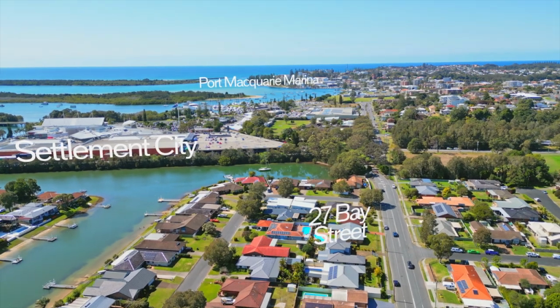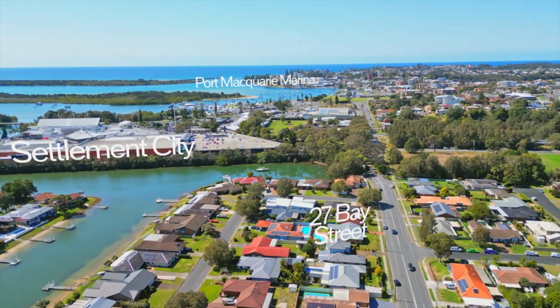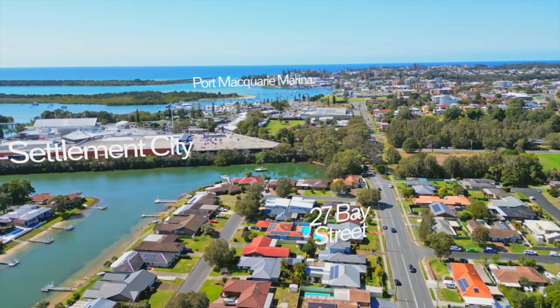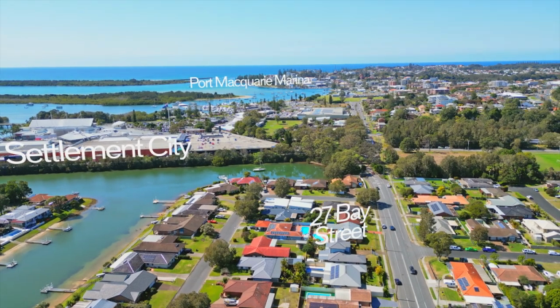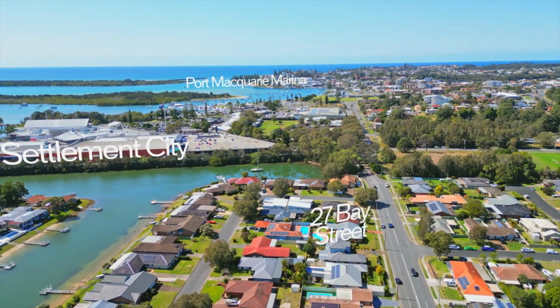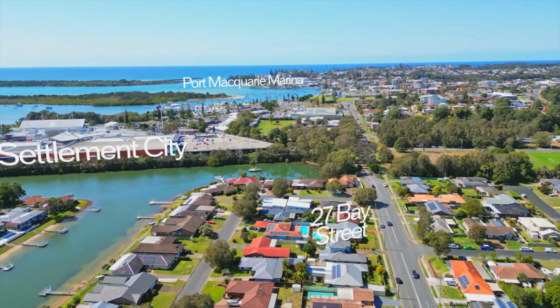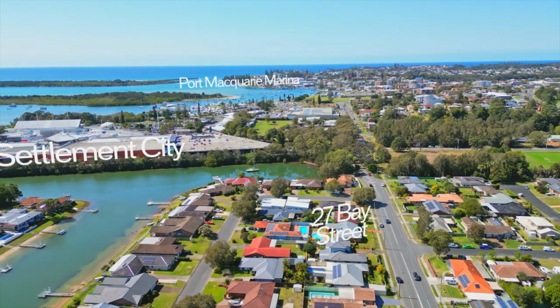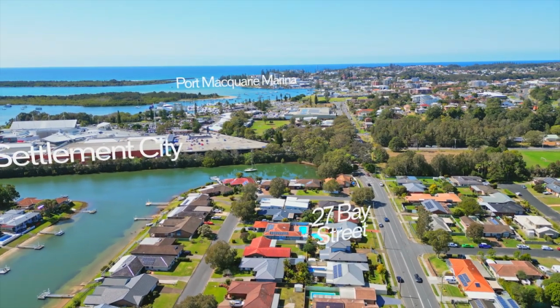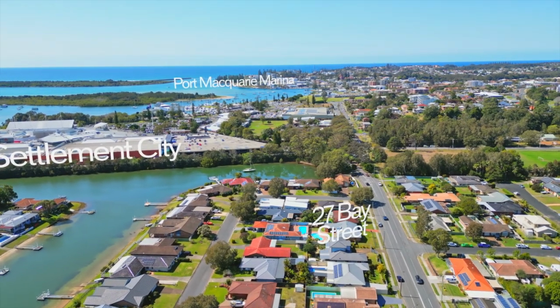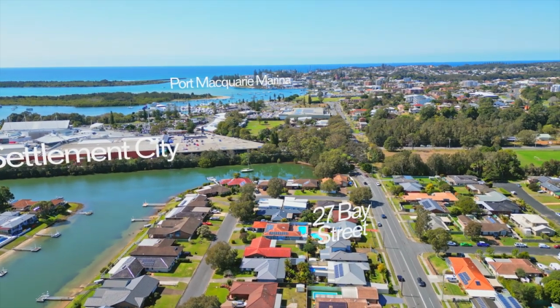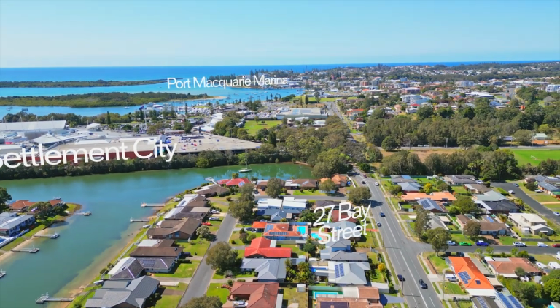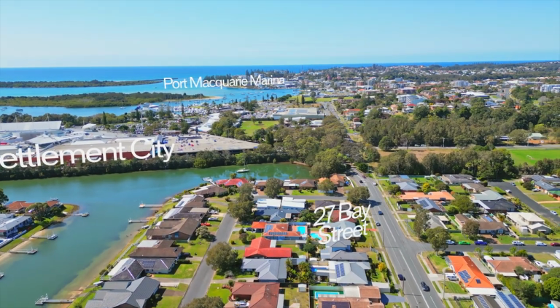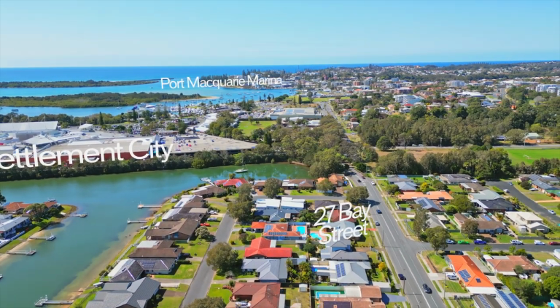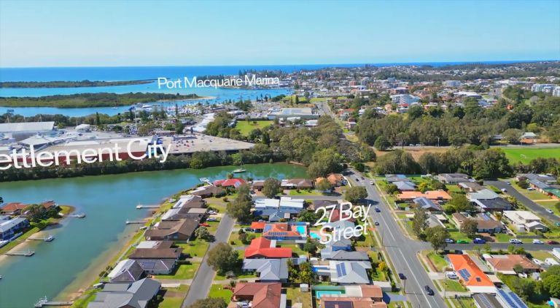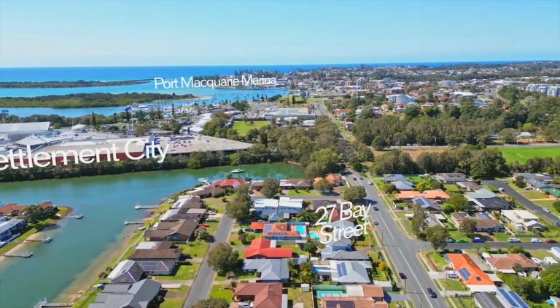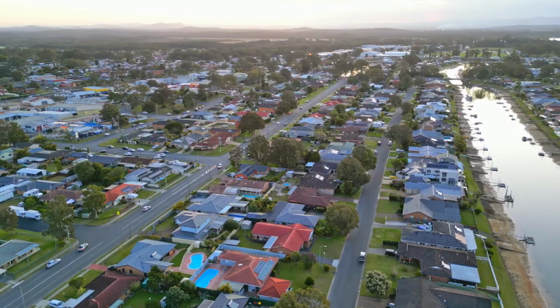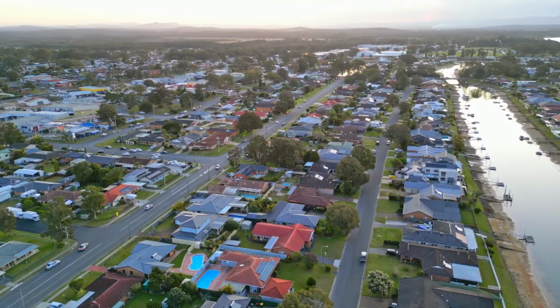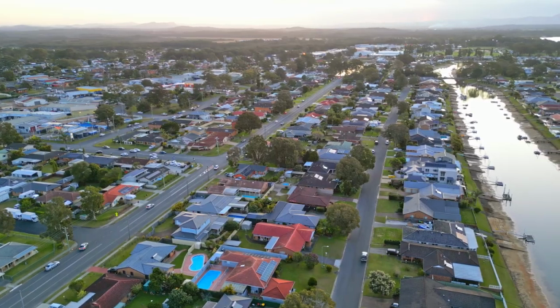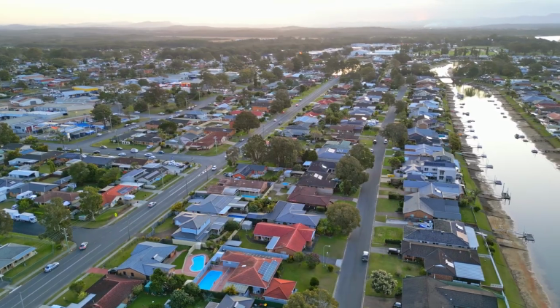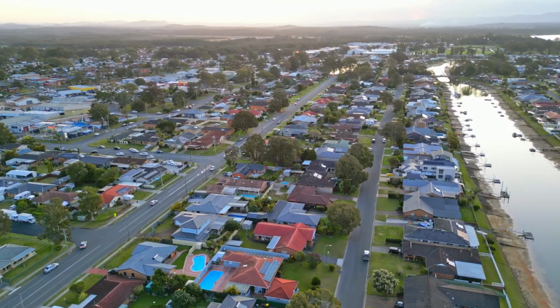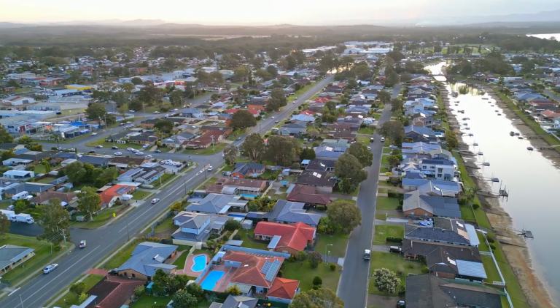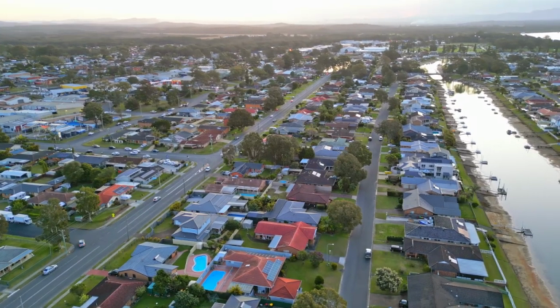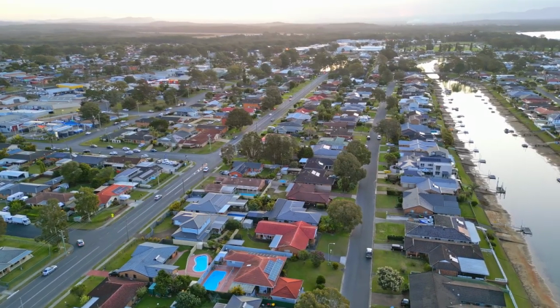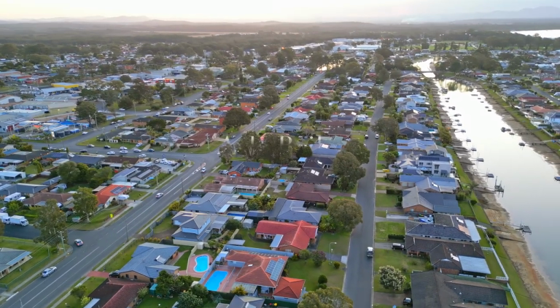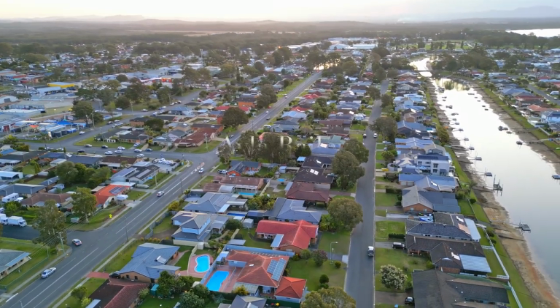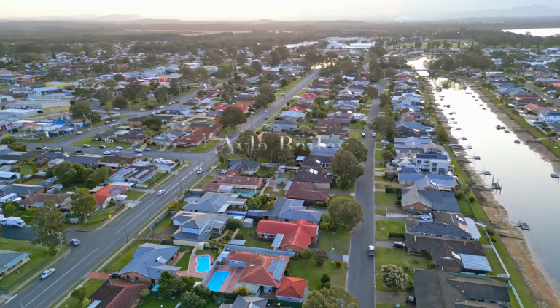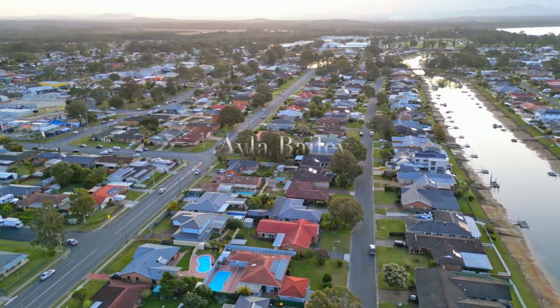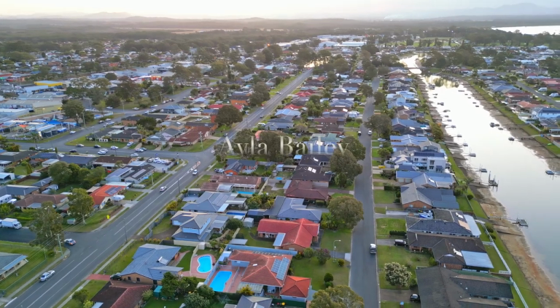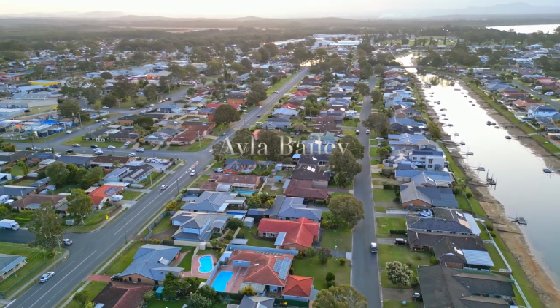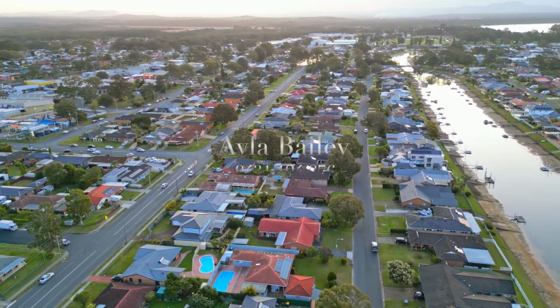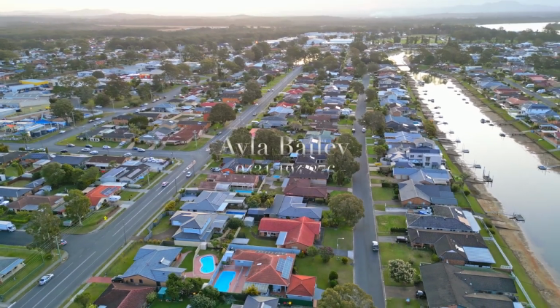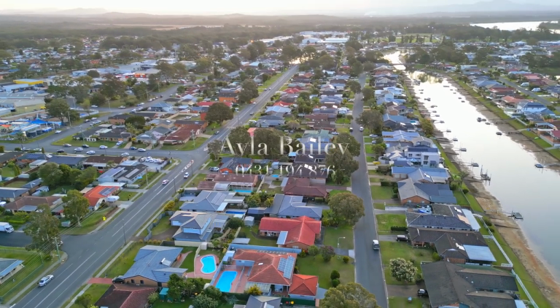For an opportunity for iconic real estate, call Ayla Bailey today before someone else does.